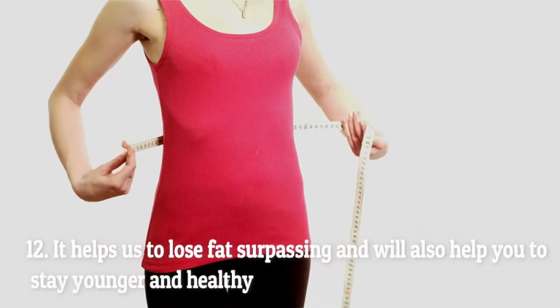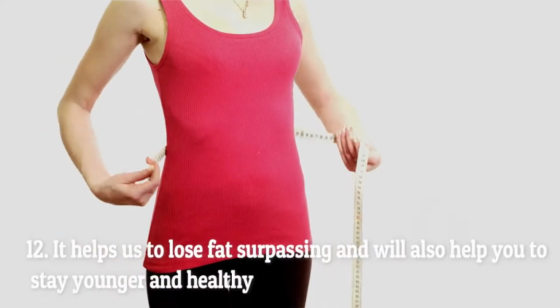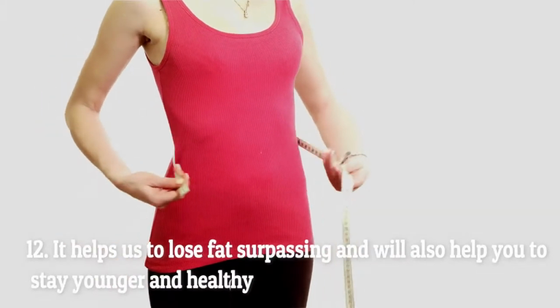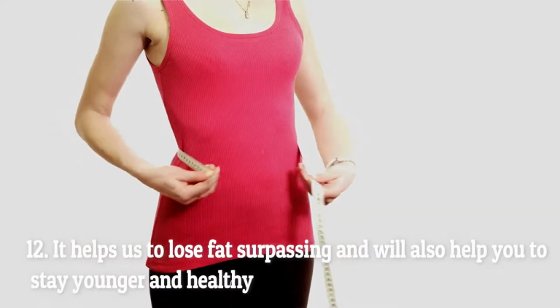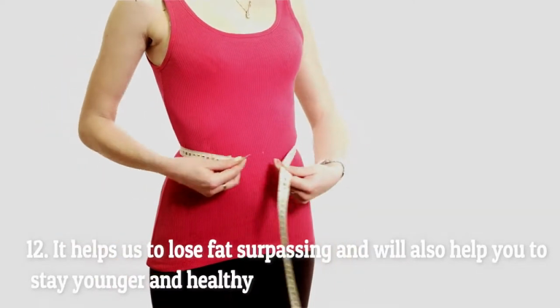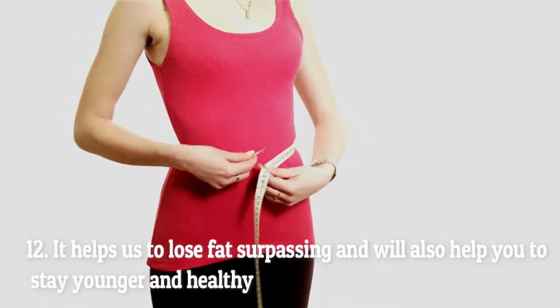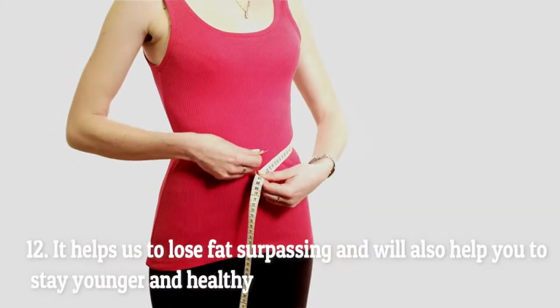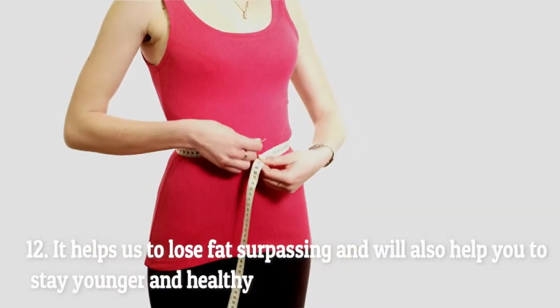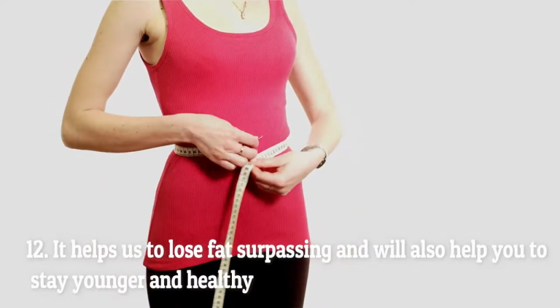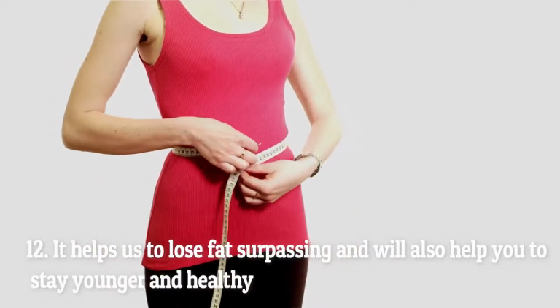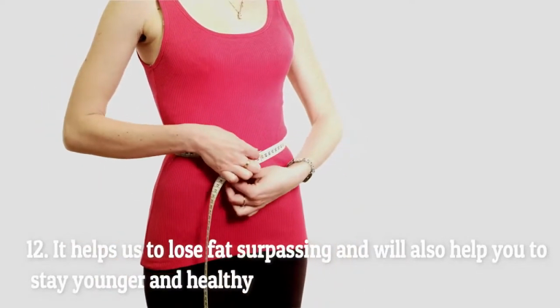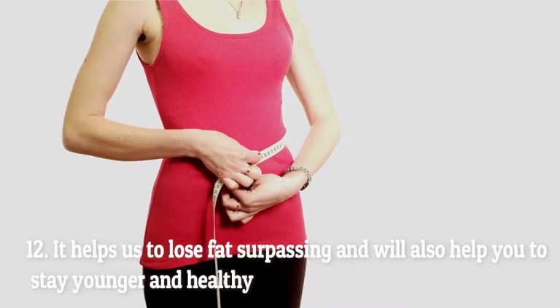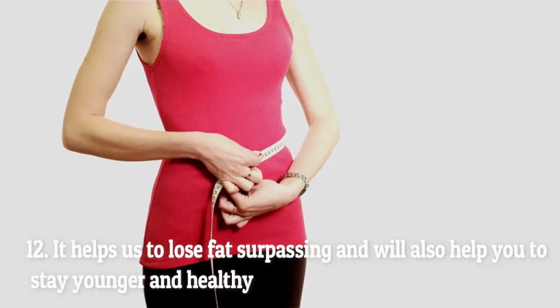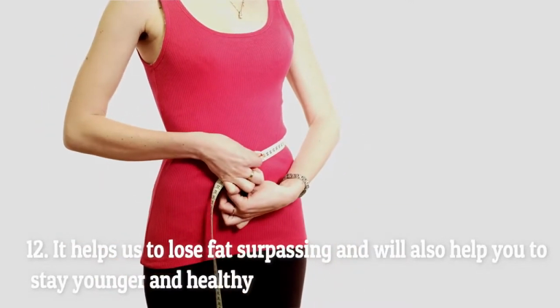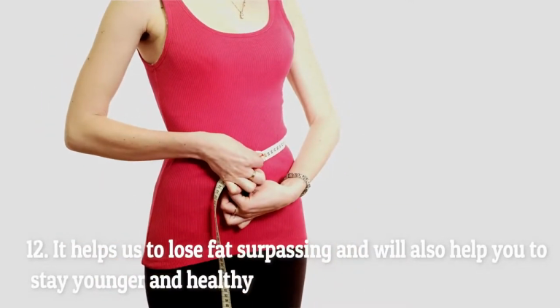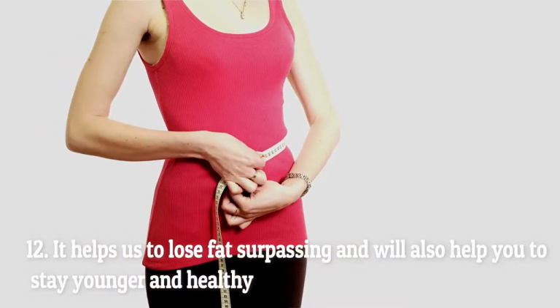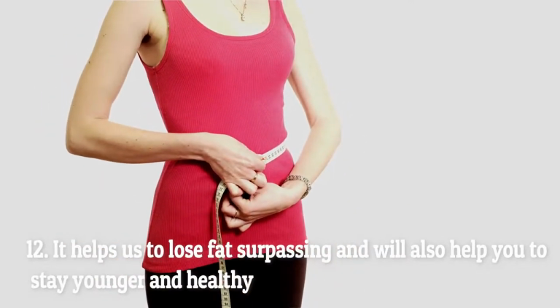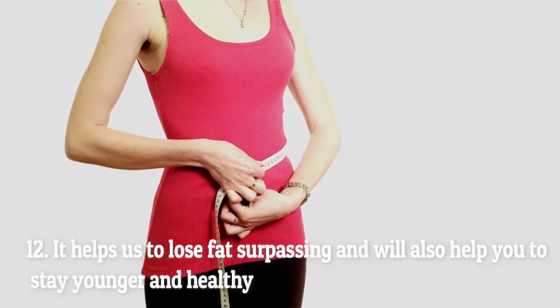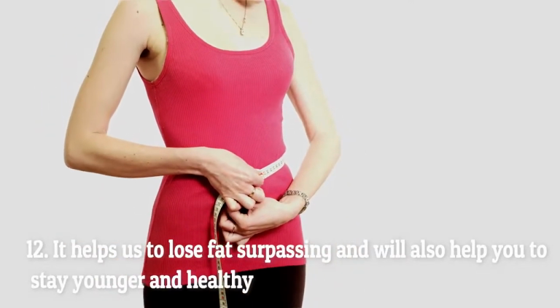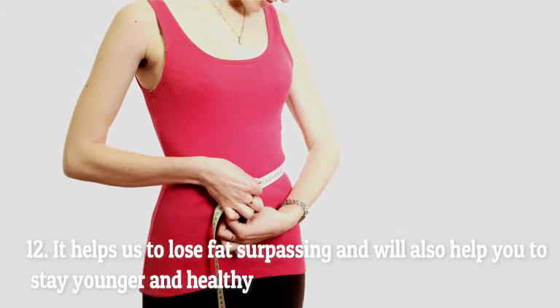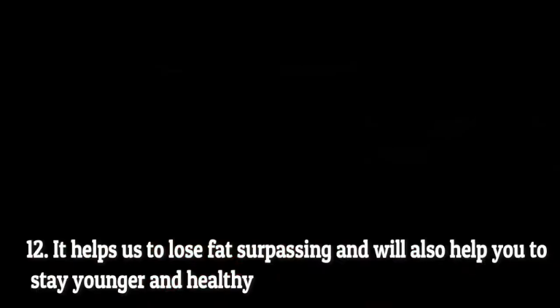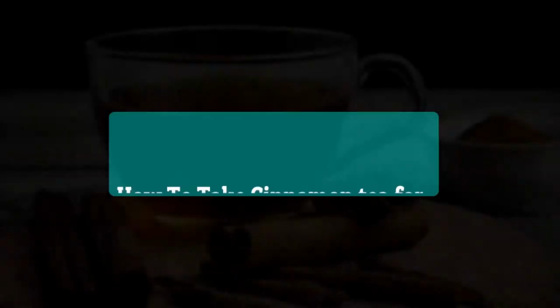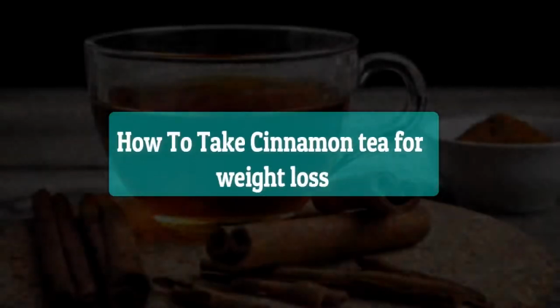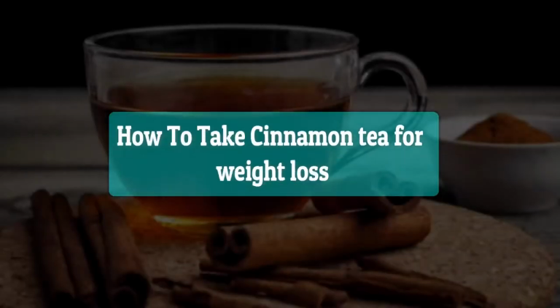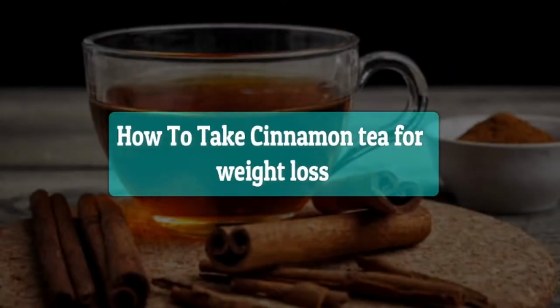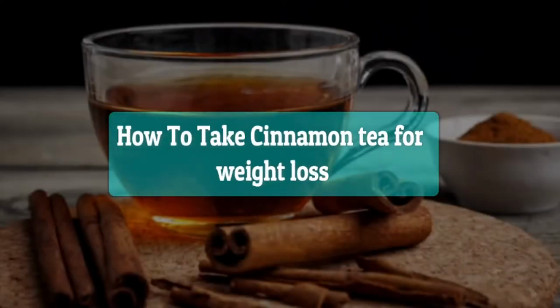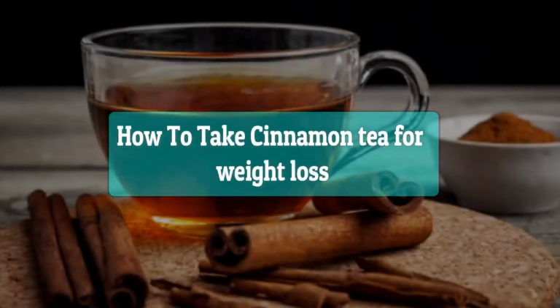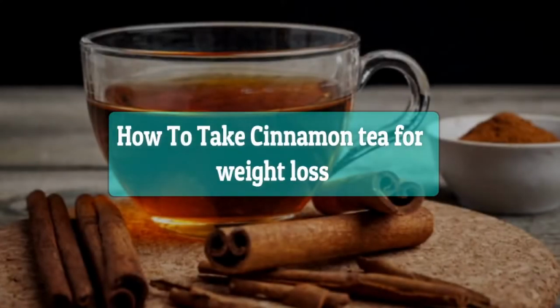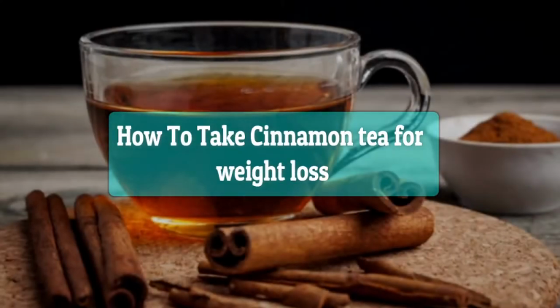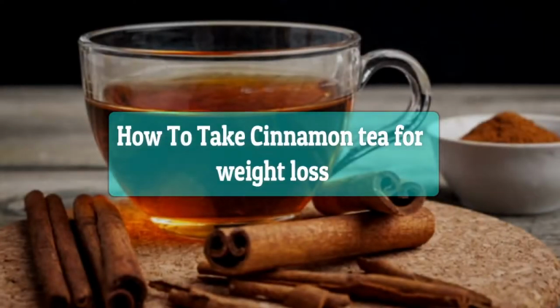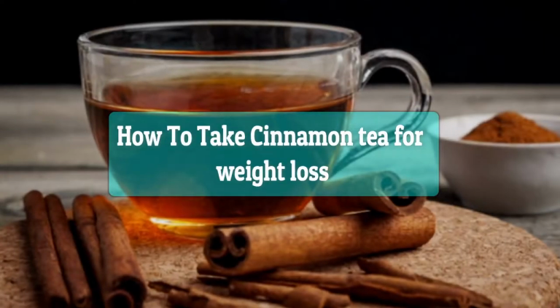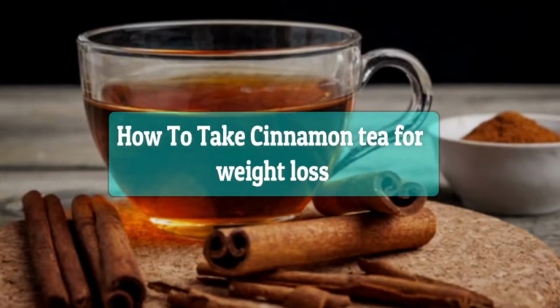Number eleven: cinnamon tea regulates your insulin production and blood sugar. Number twelve: it helps us to lose fat. Cinnamon tea will also help you to stay younger and healthy.